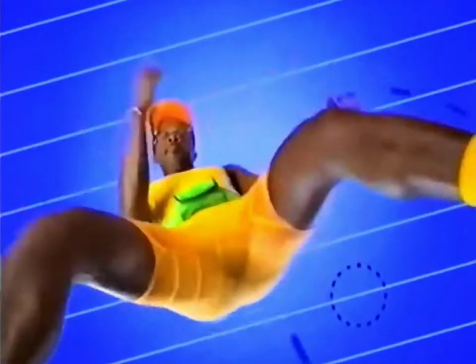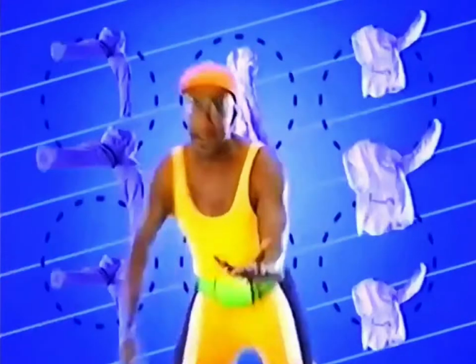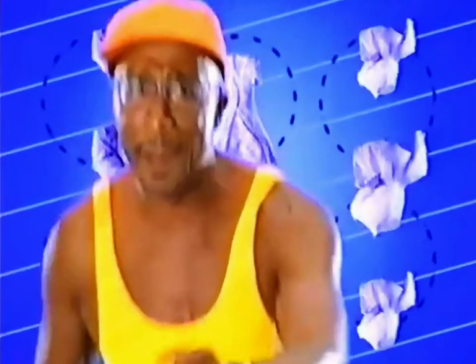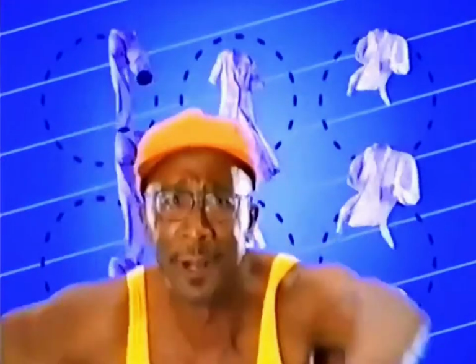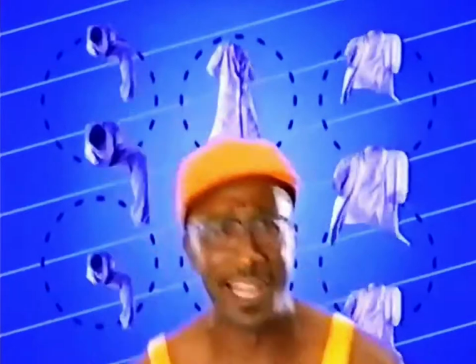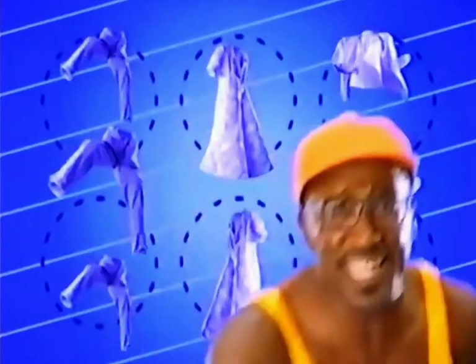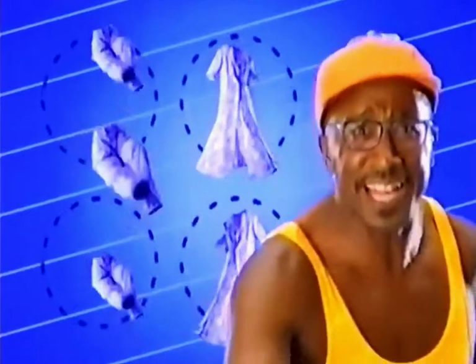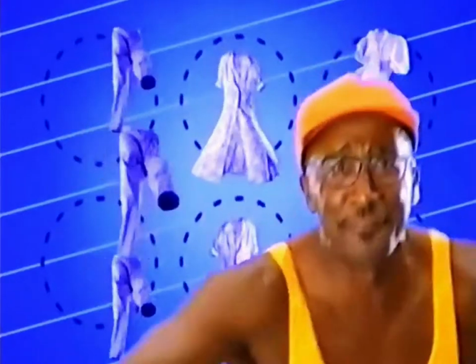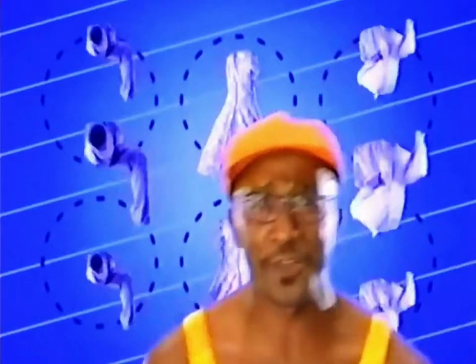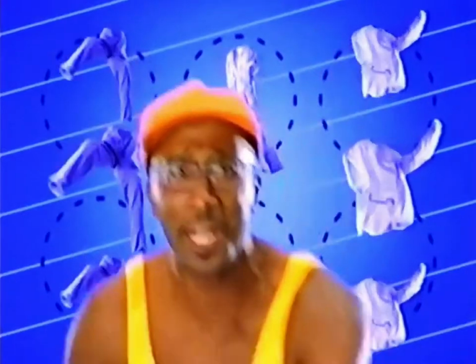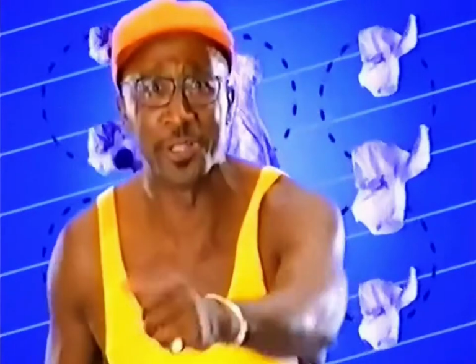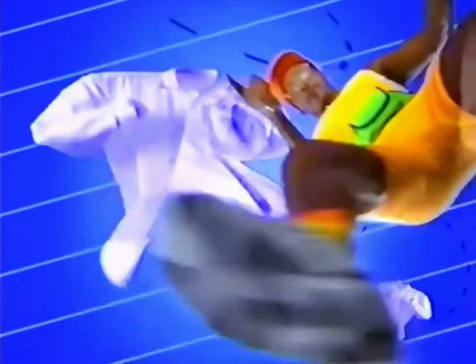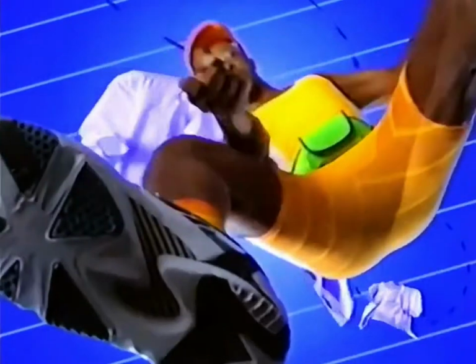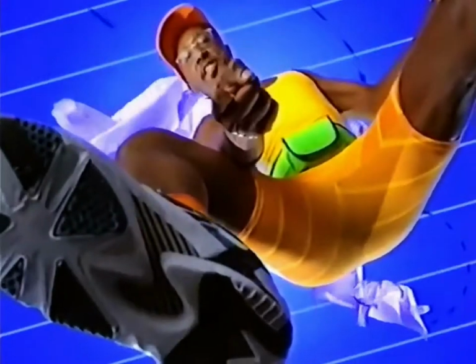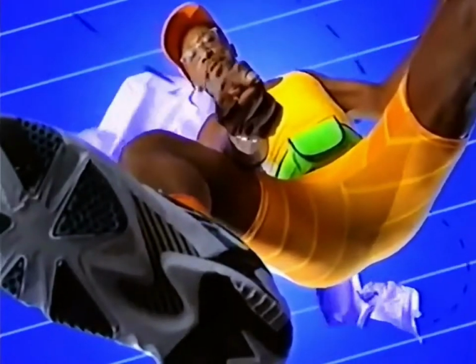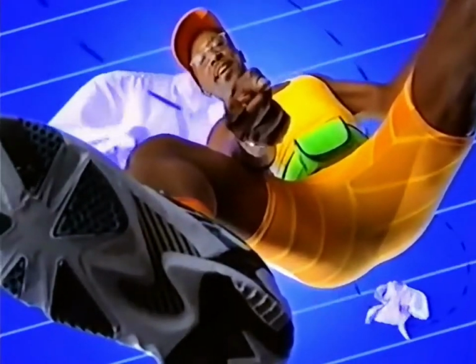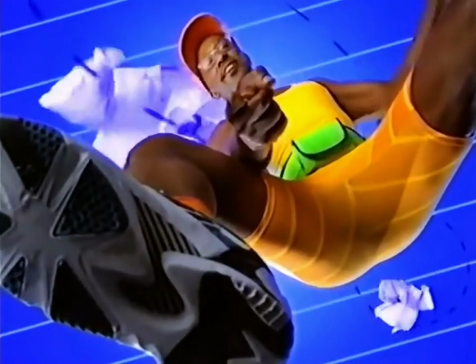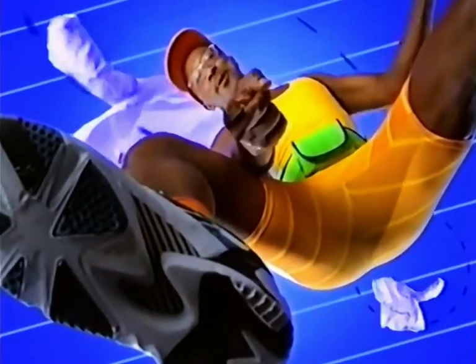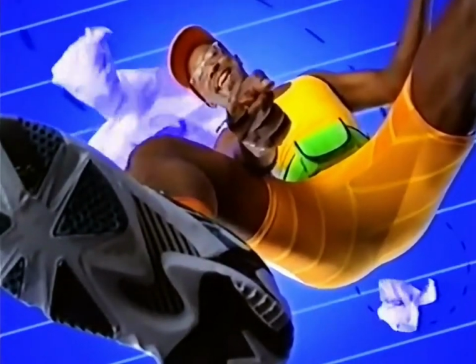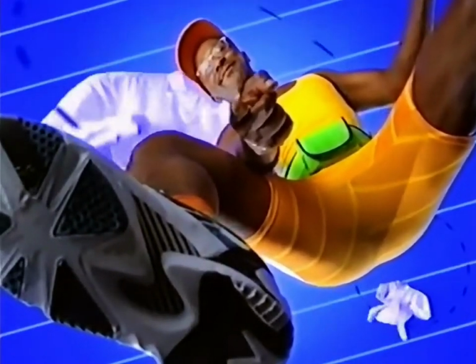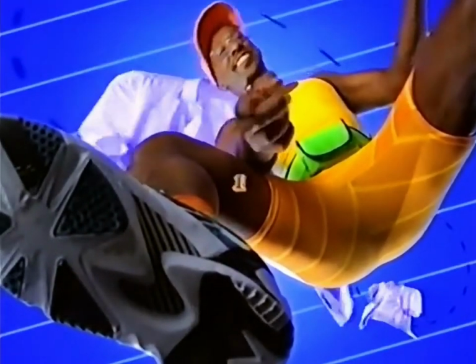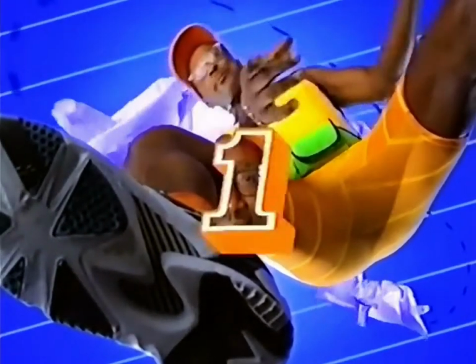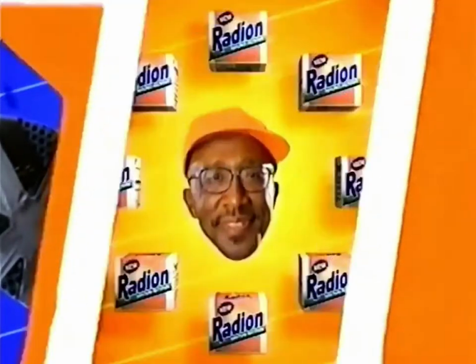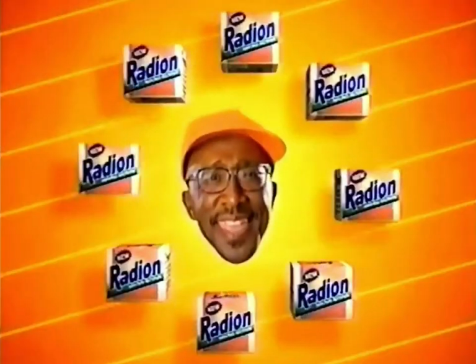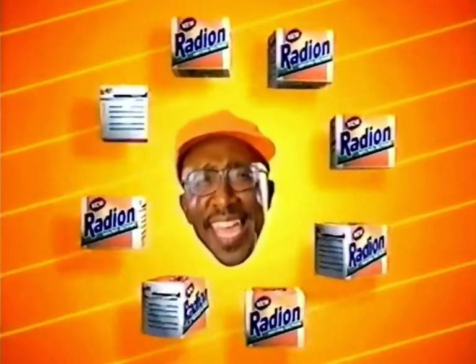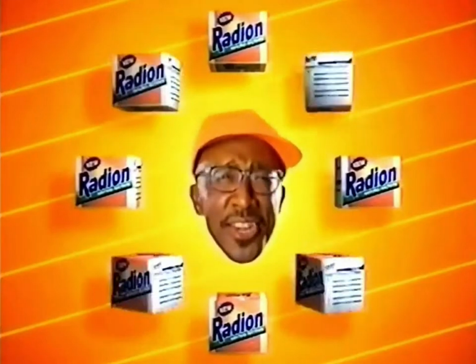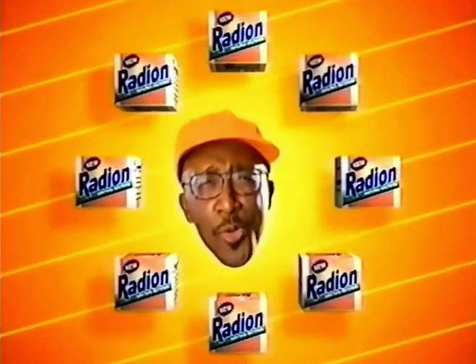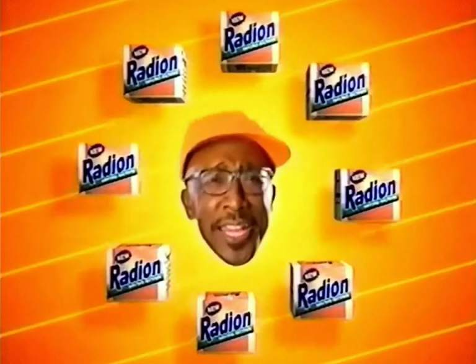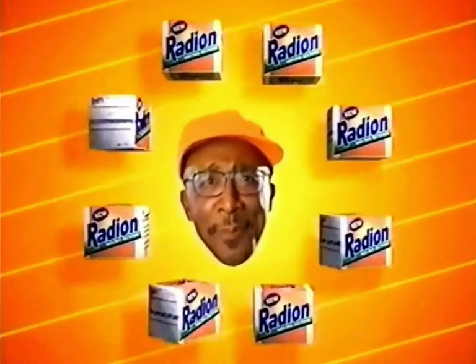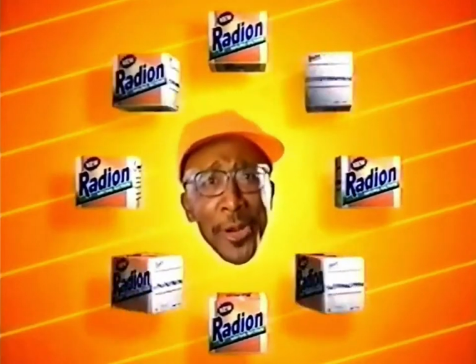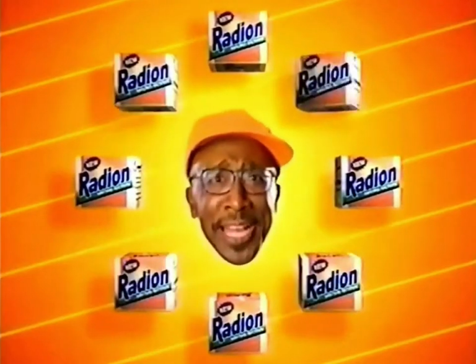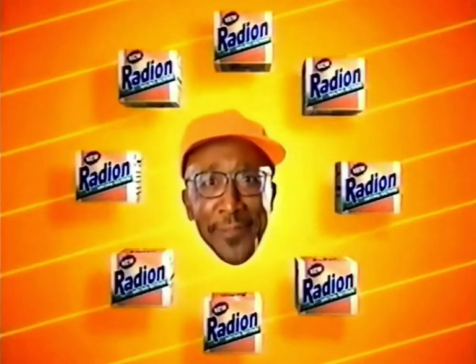Okay people, let's get active on your clothes. We're doing steps today. Are you ready? Step one, get New, Ready and Microactive.